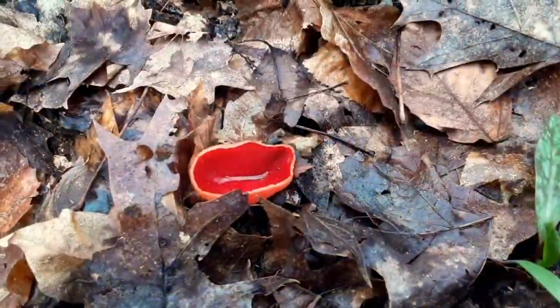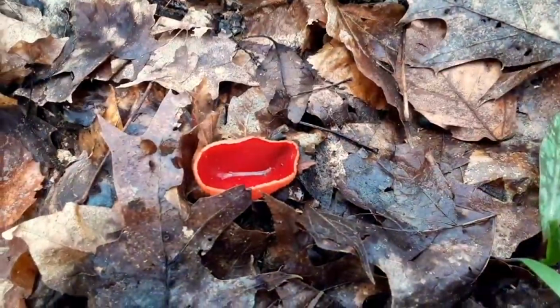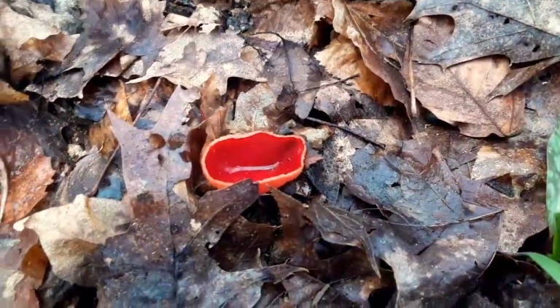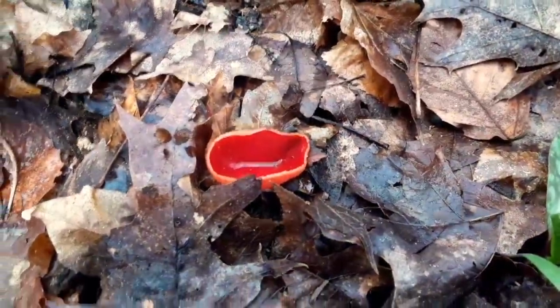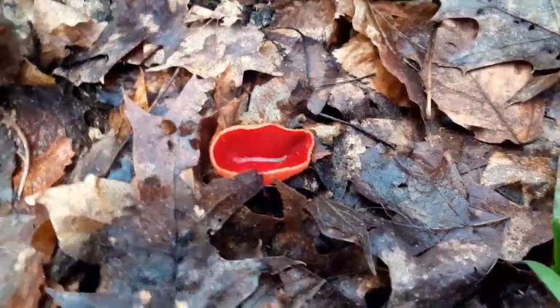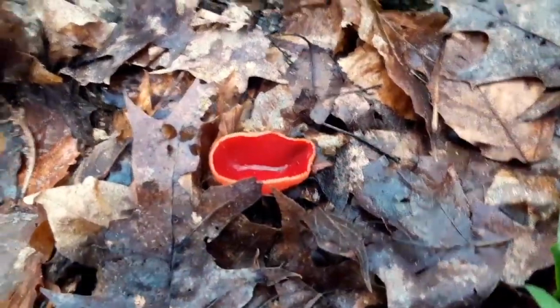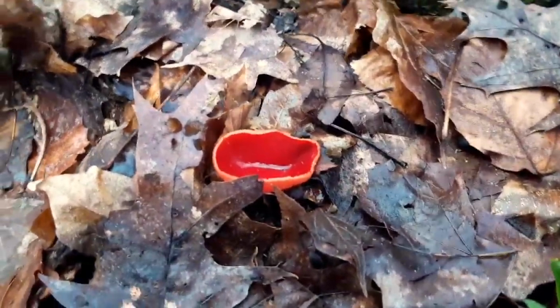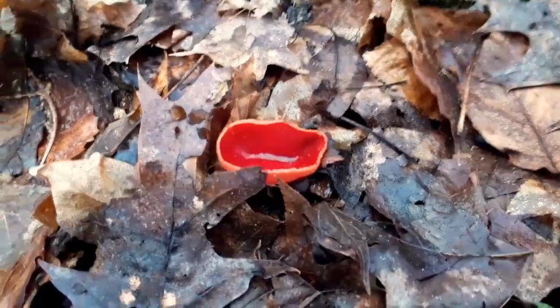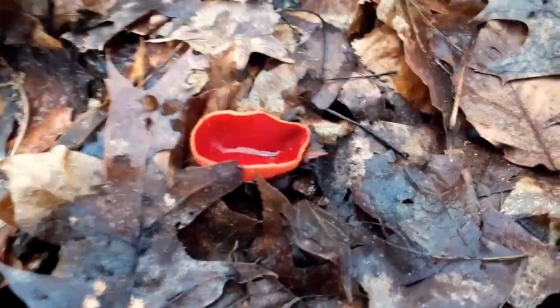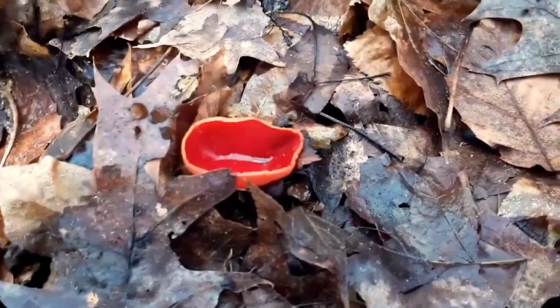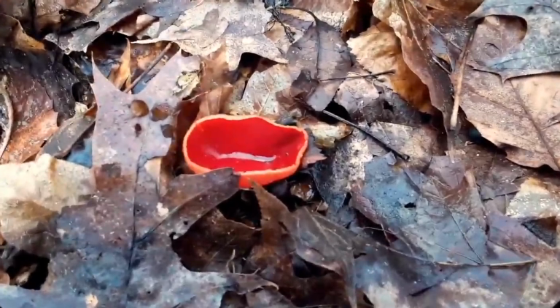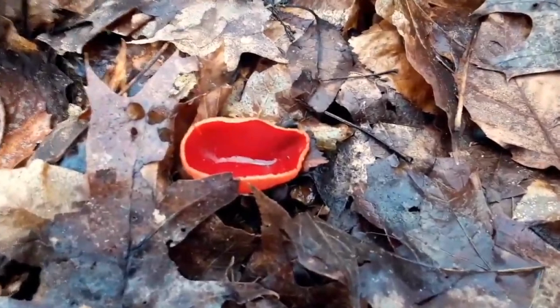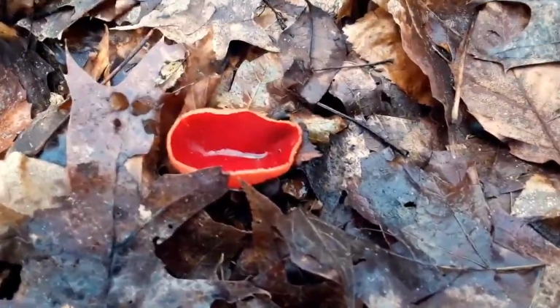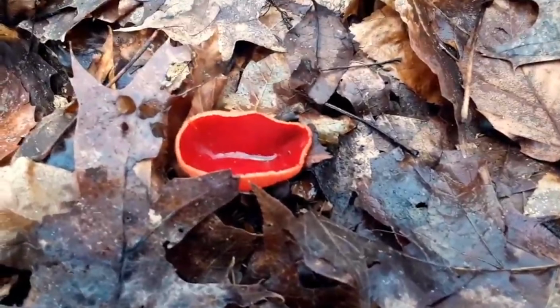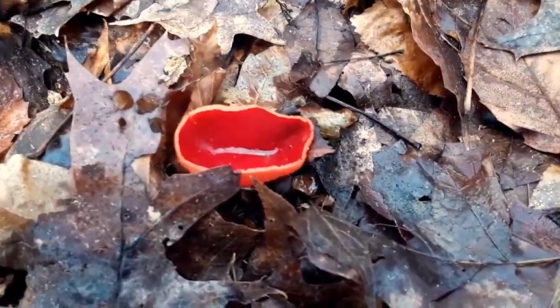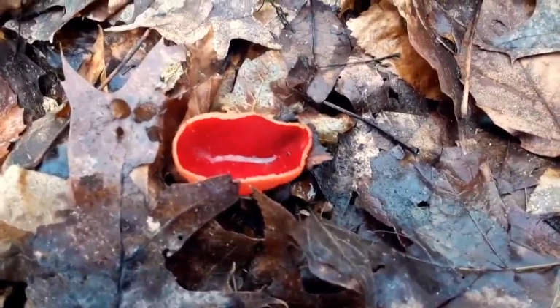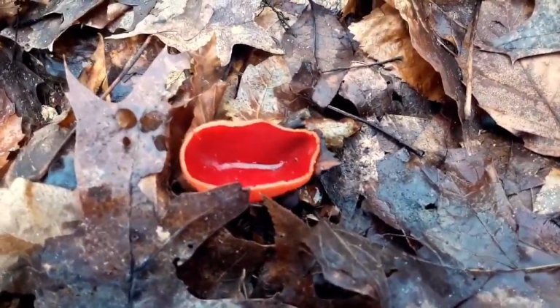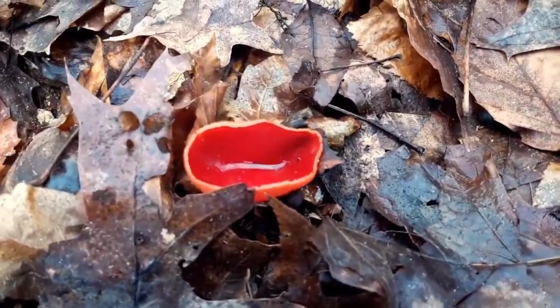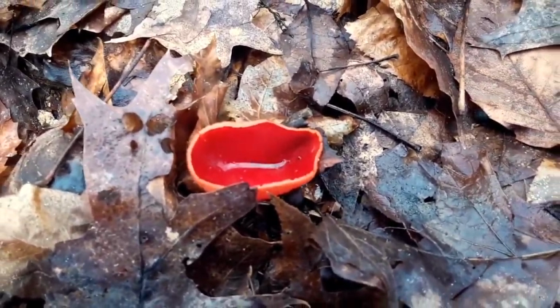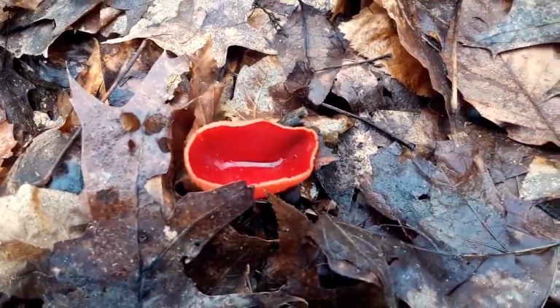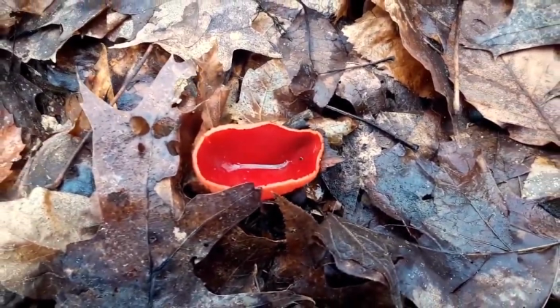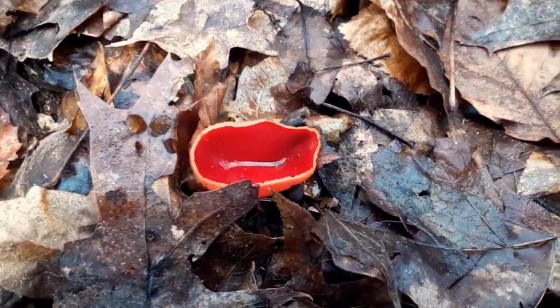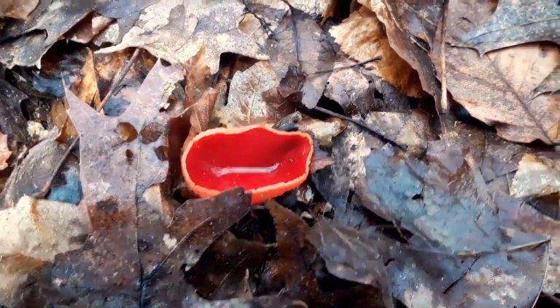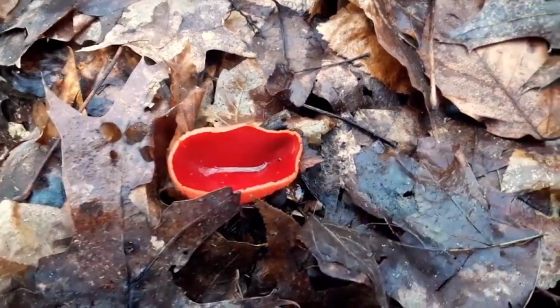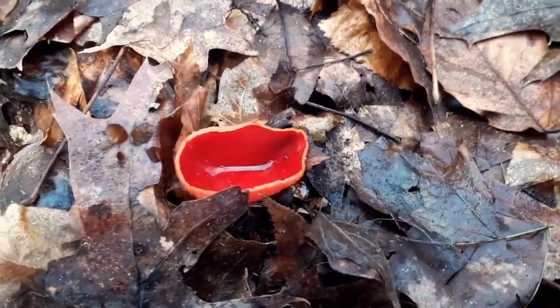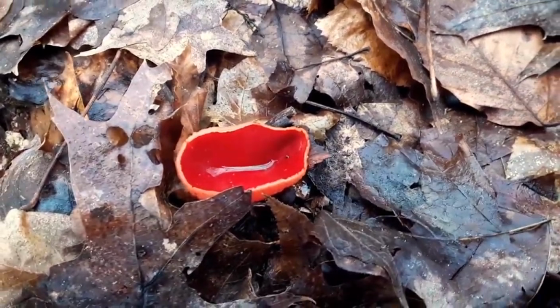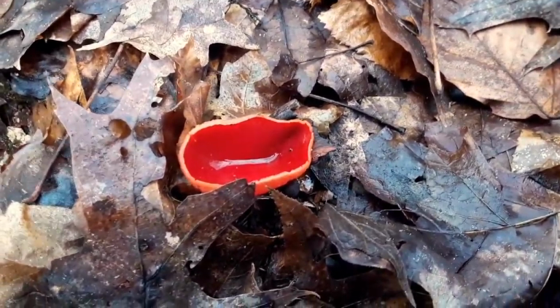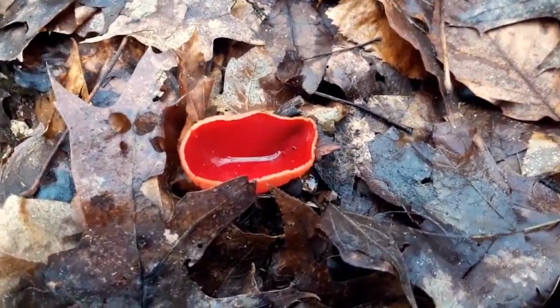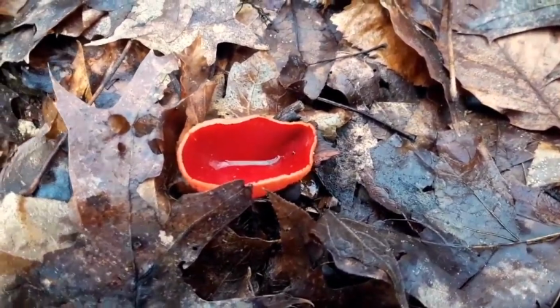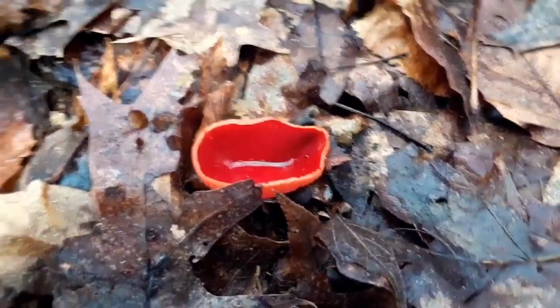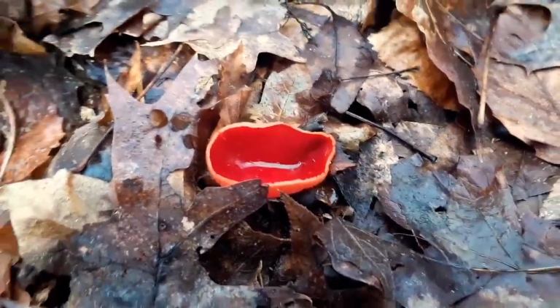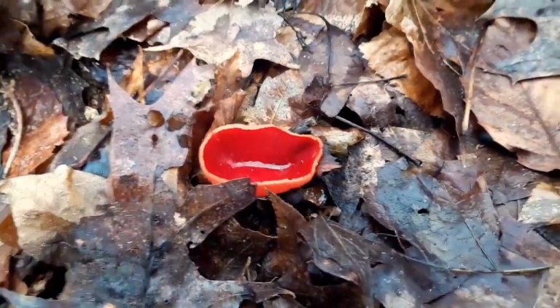Scarlet cup — whoa, what a beaut. It's in the same group of mushrooms as truffles and morels.